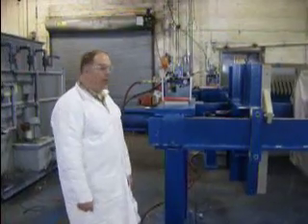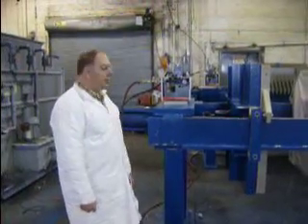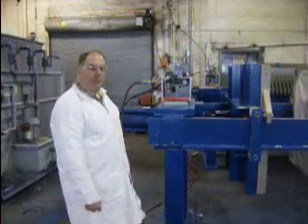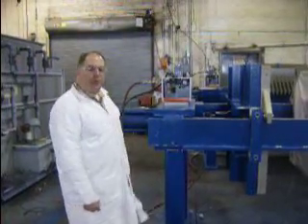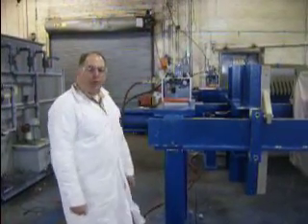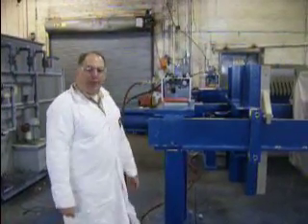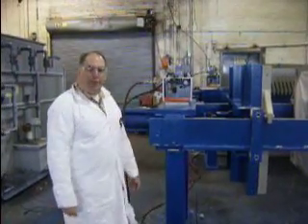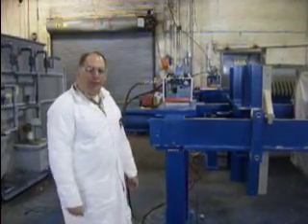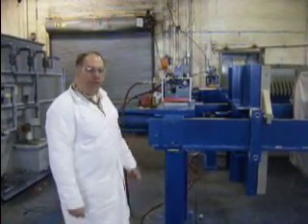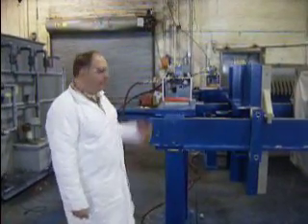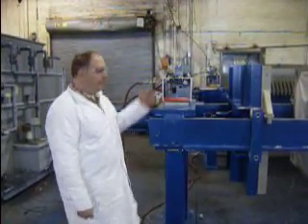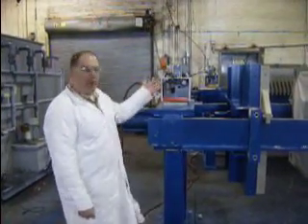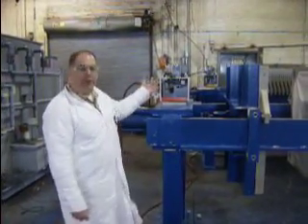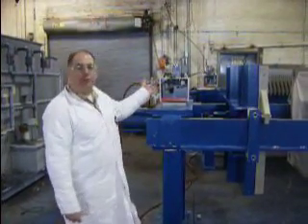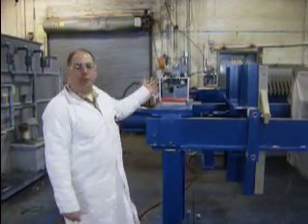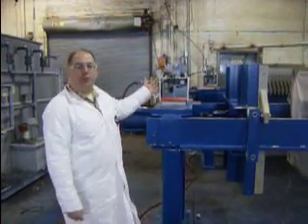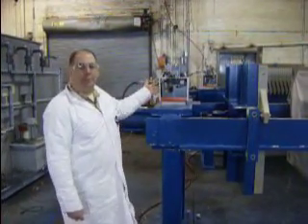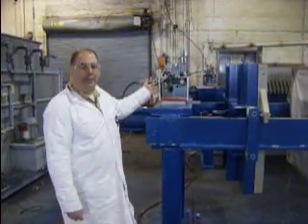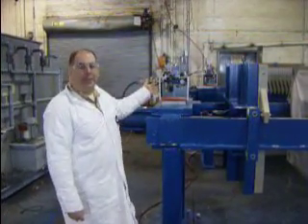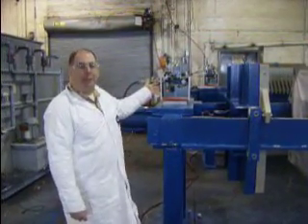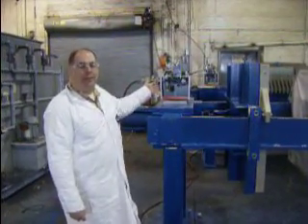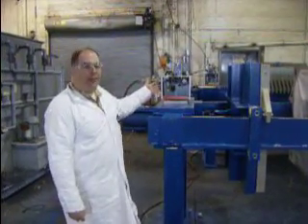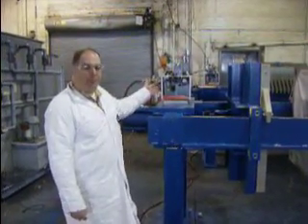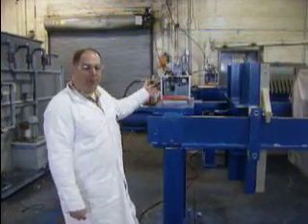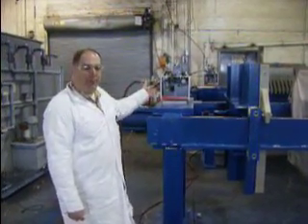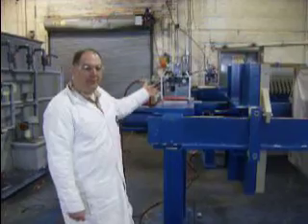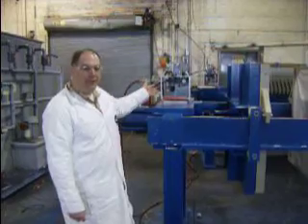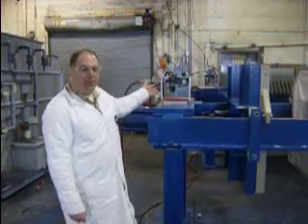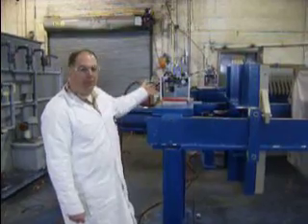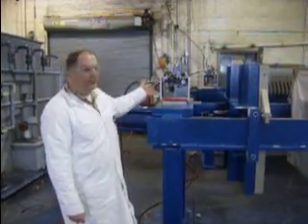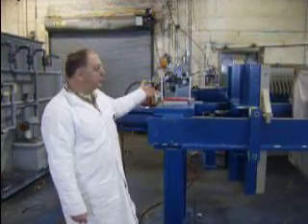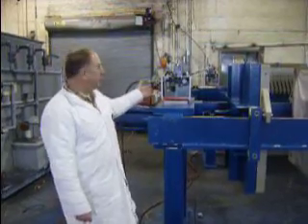I'm Jeff Kubiak with MedChem. I want to introduce you to the MedChem 1,000 milliliter 50 cubic foot filter prep.